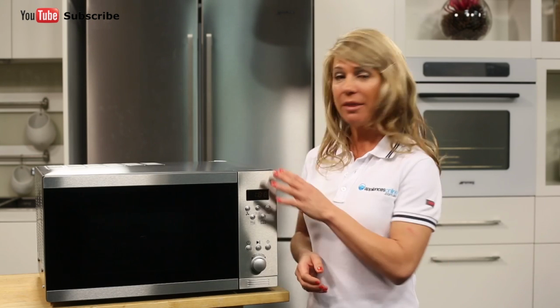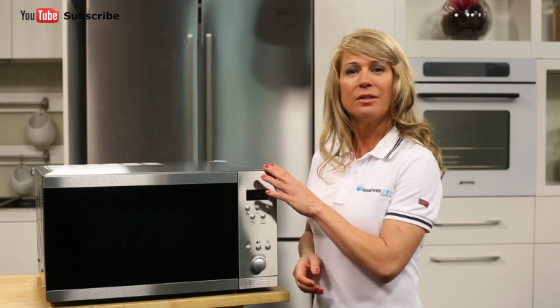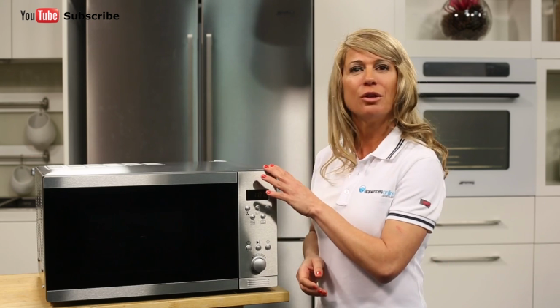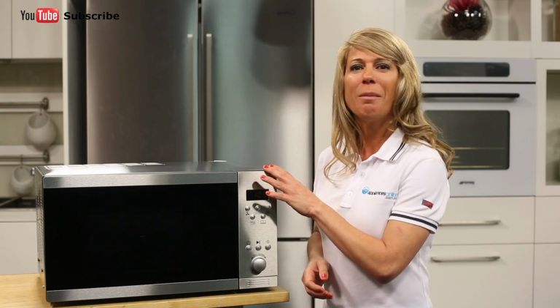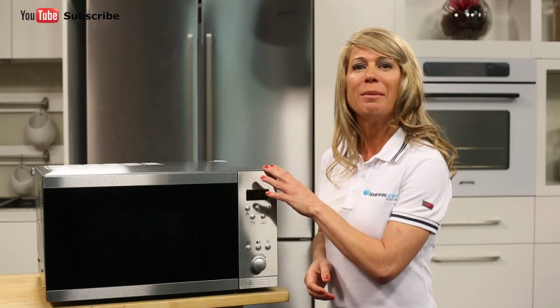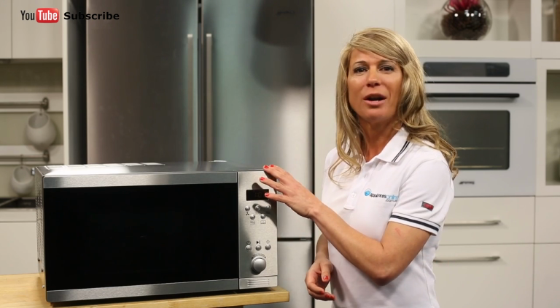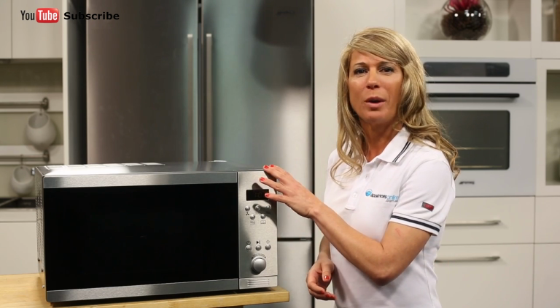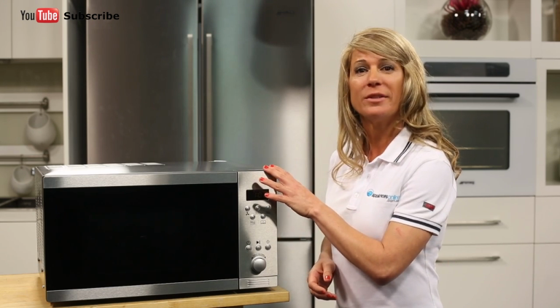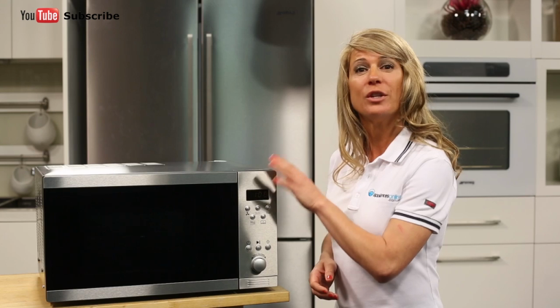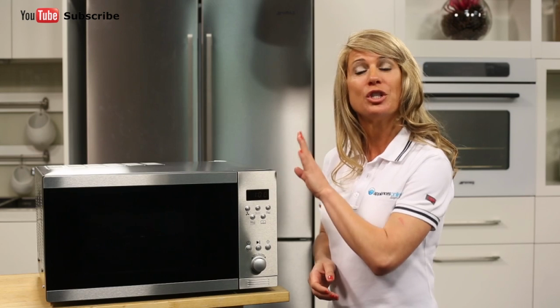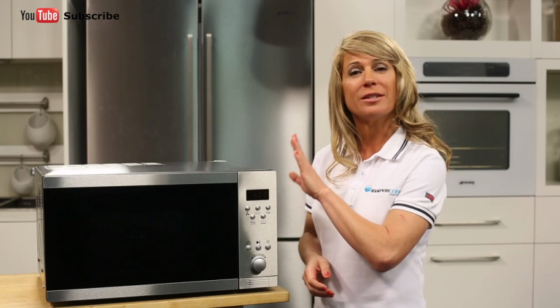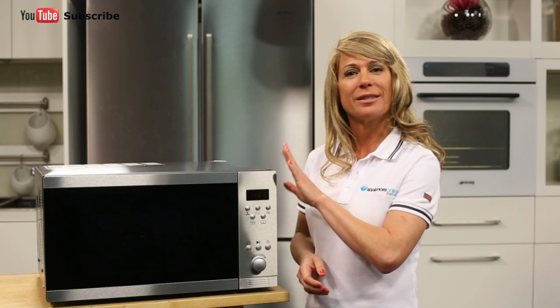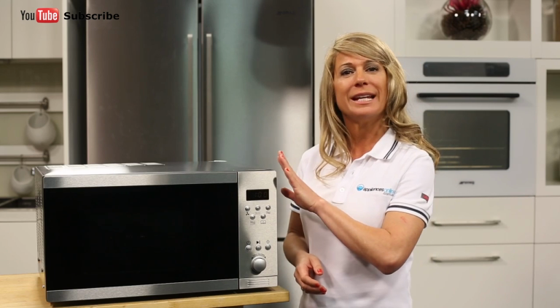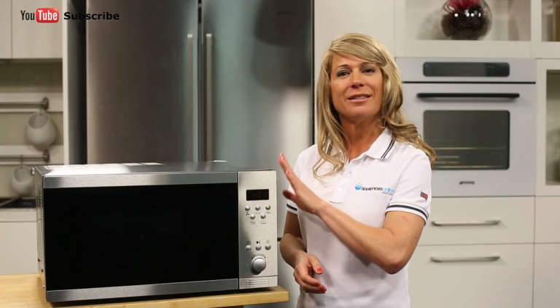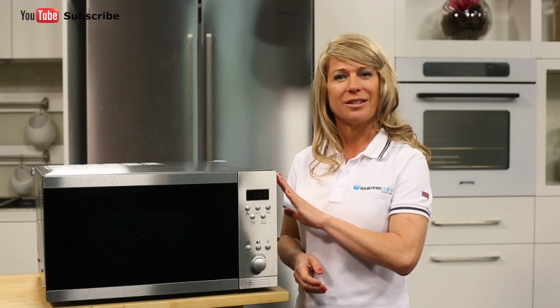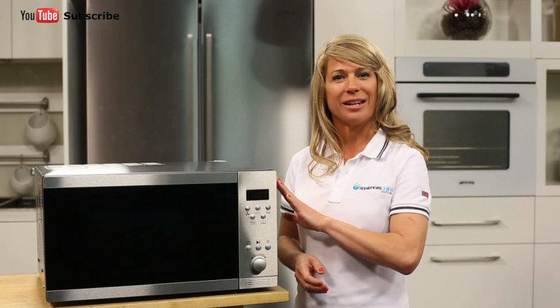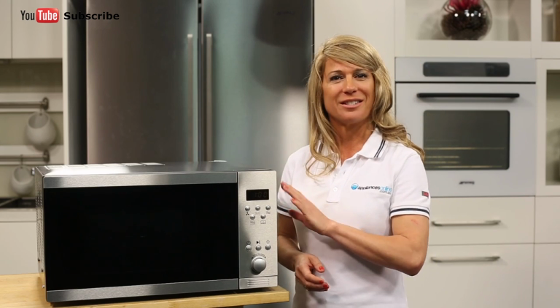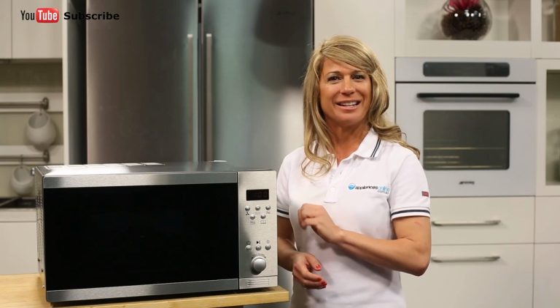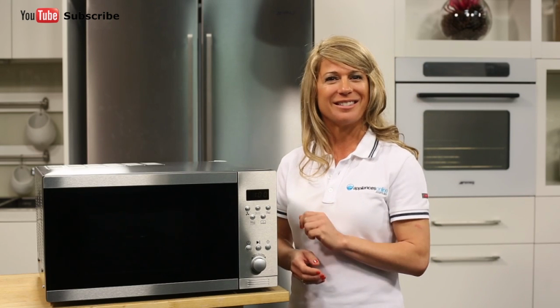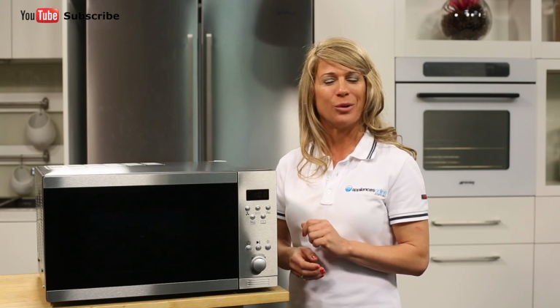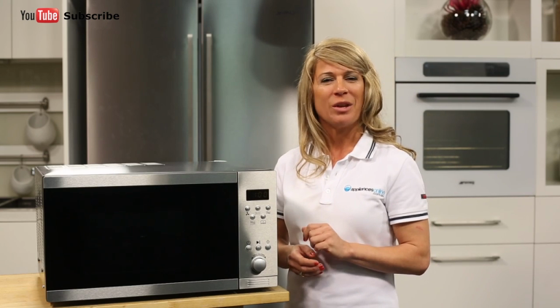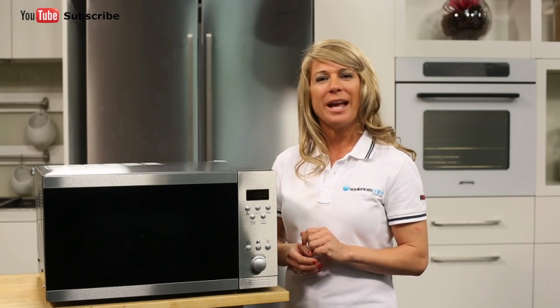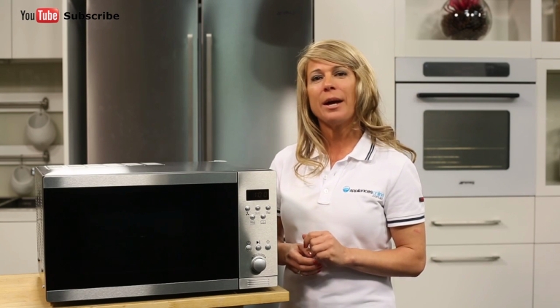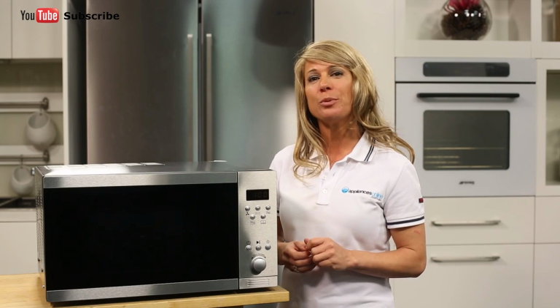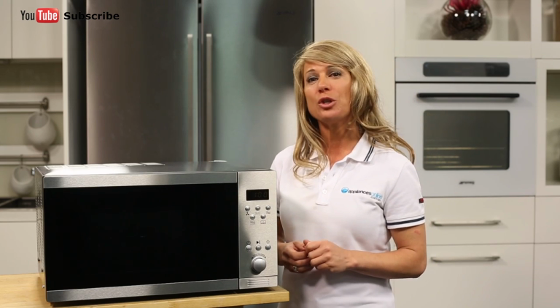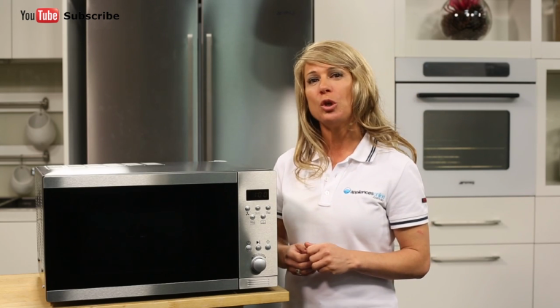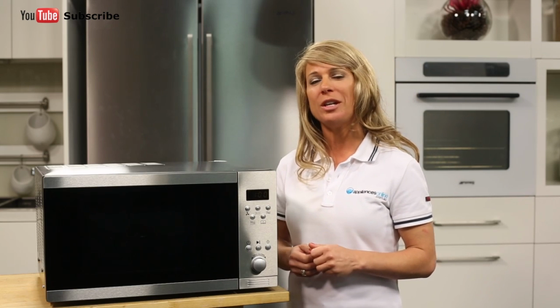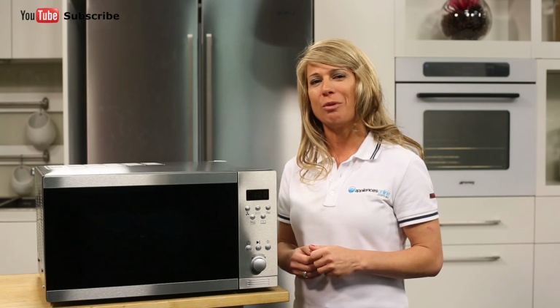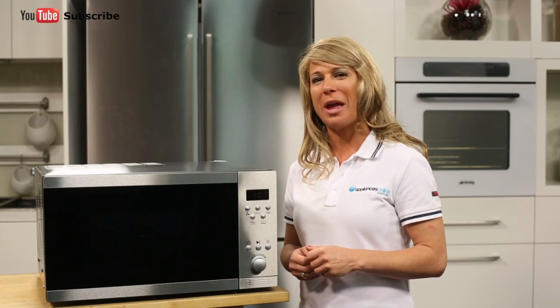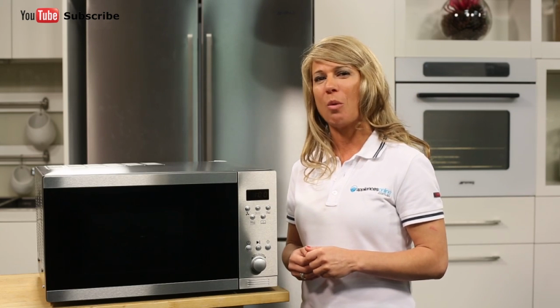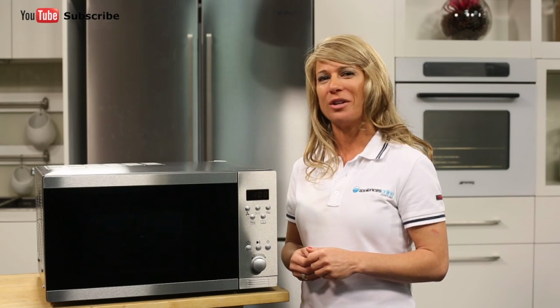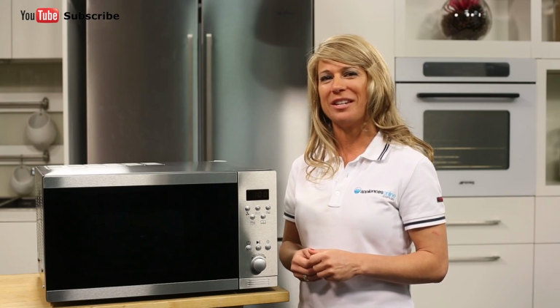This Euromade microwave is finished in sleek and stylish stainless steel and comes with a 2 year repair warranty.